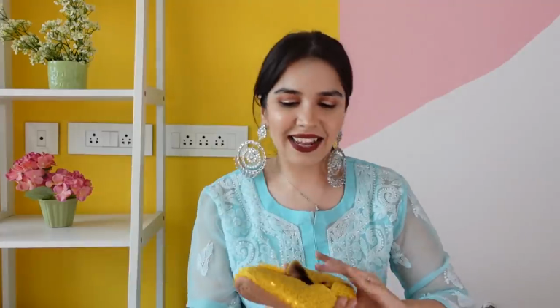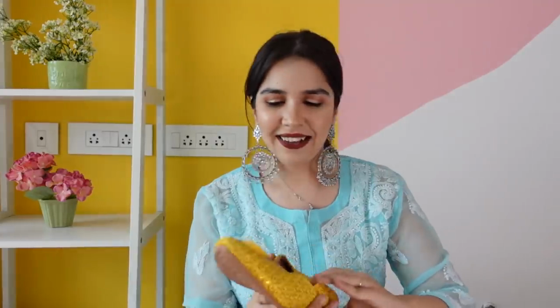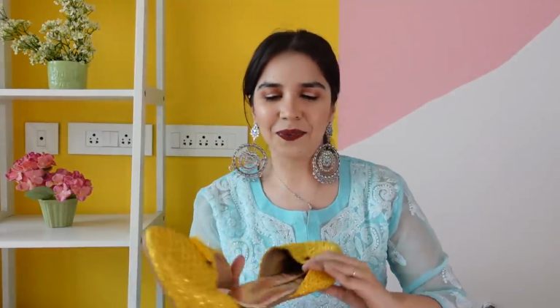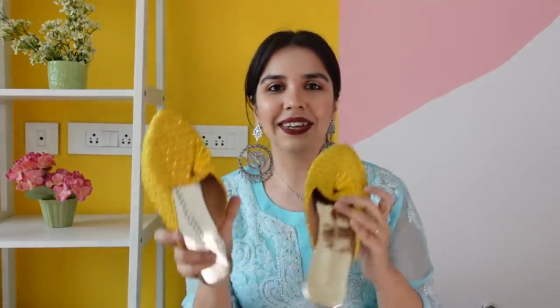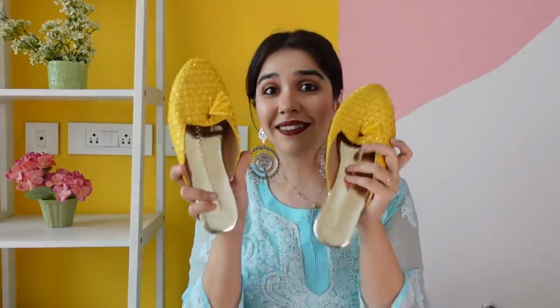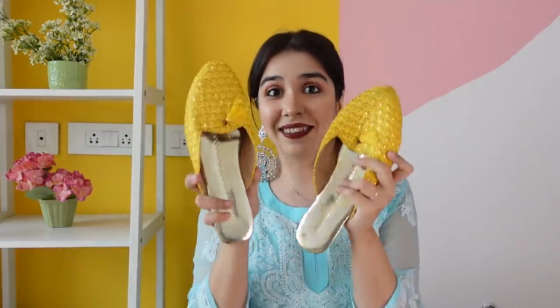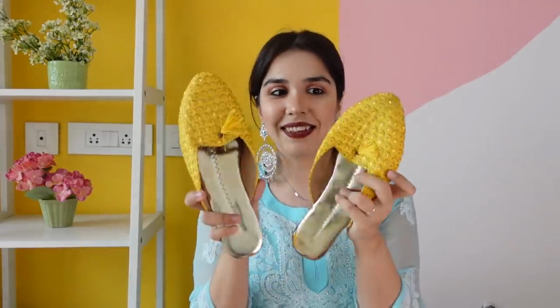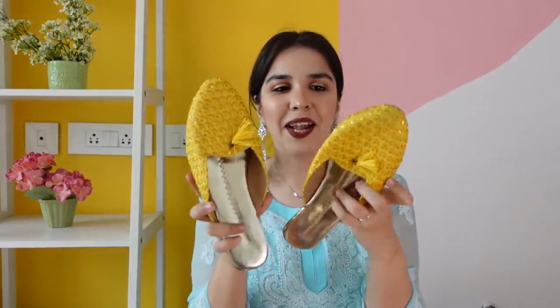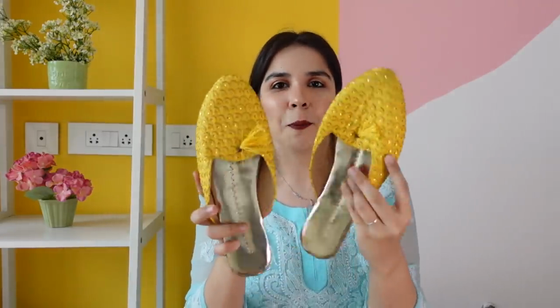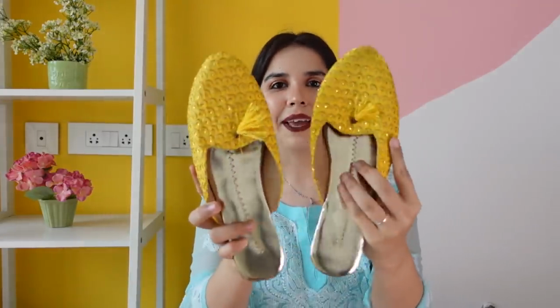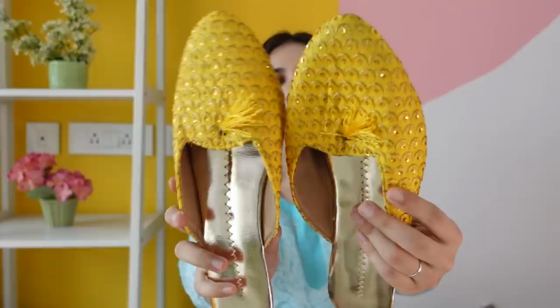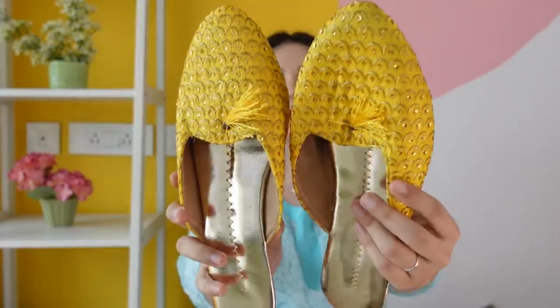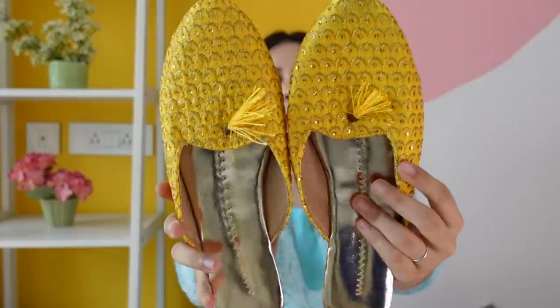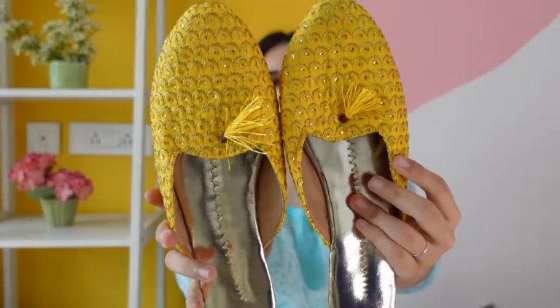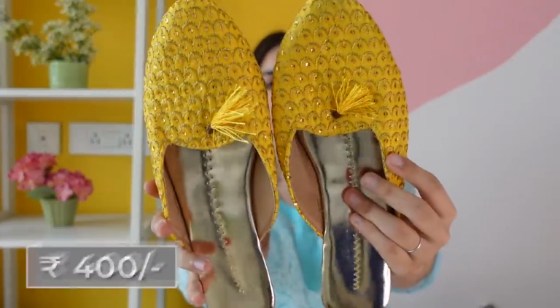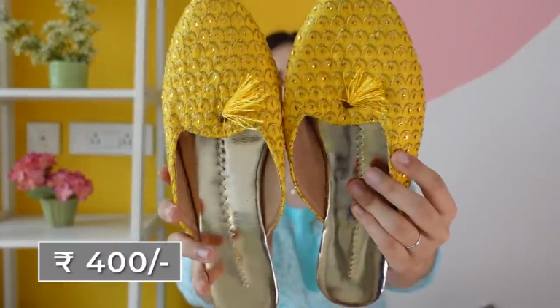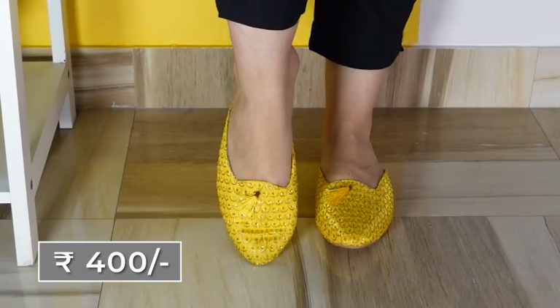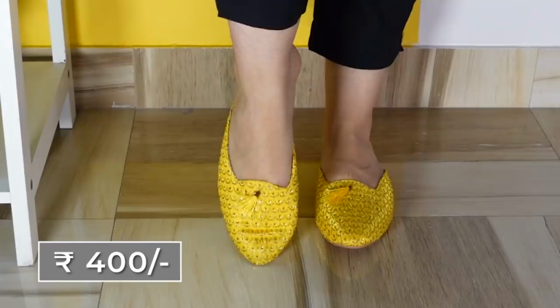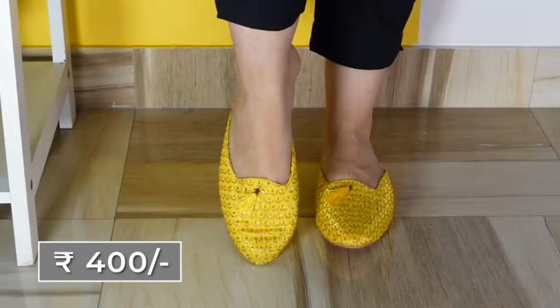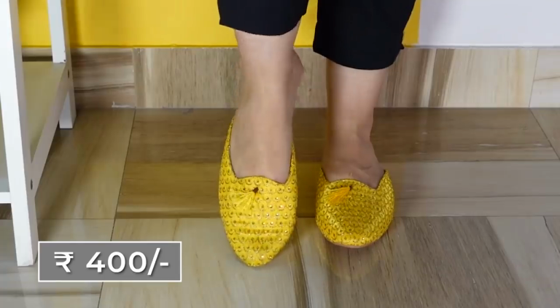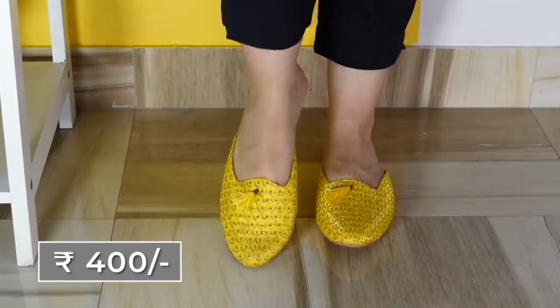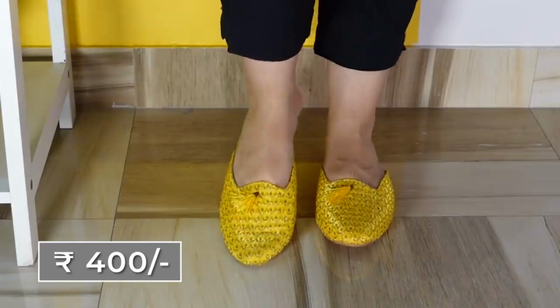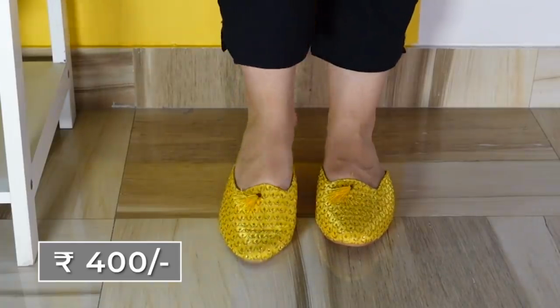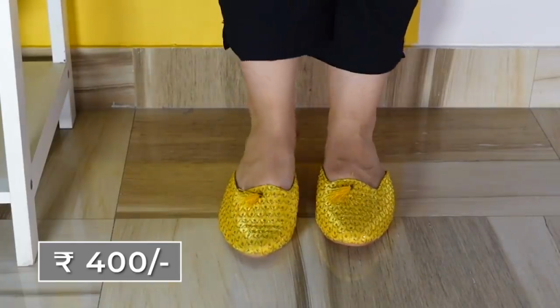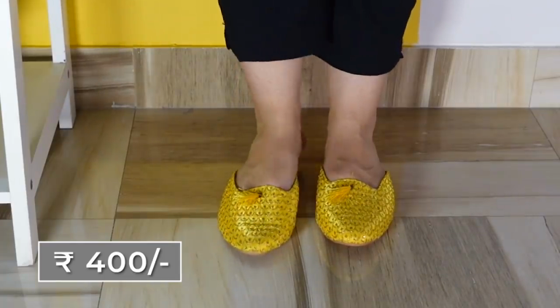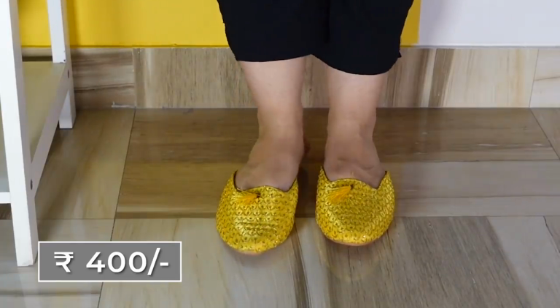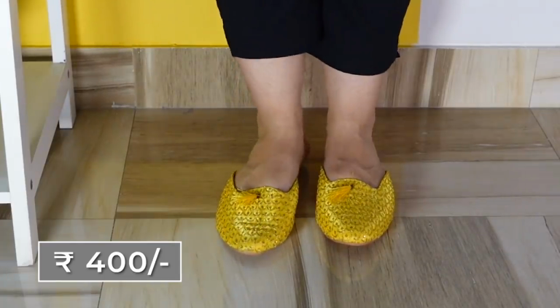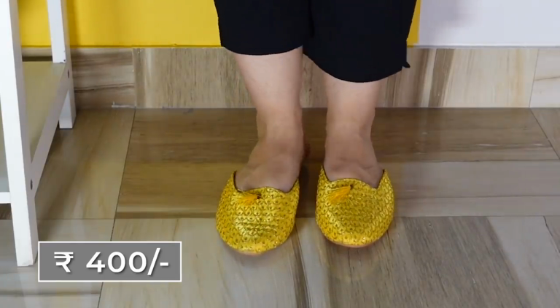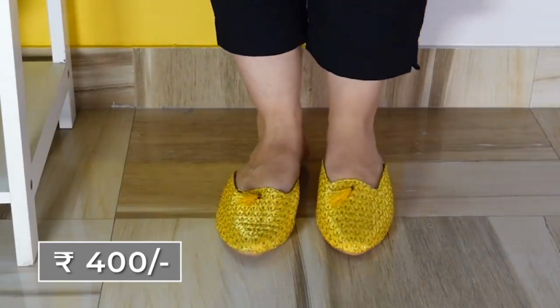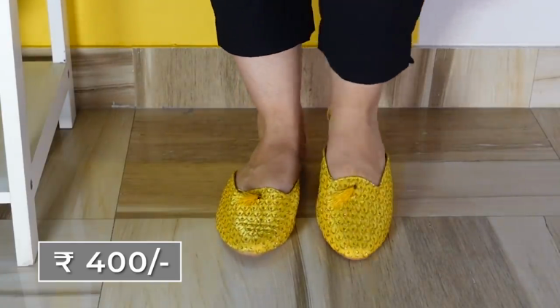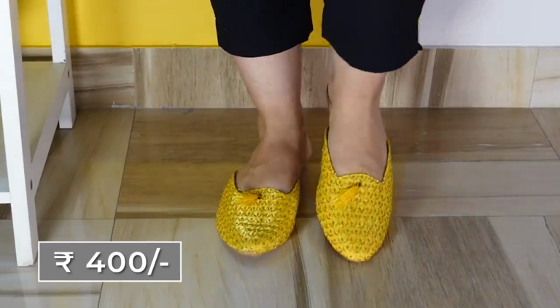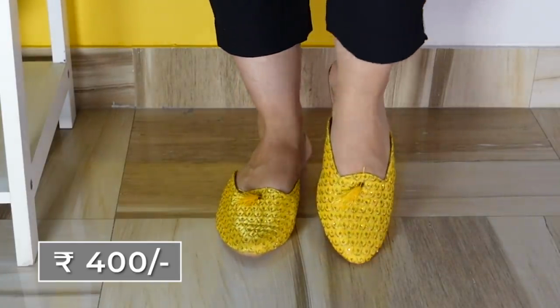And the last one is this yellow pair — it's a different work, but technically the pattern is almost the same because it's also a tassel.